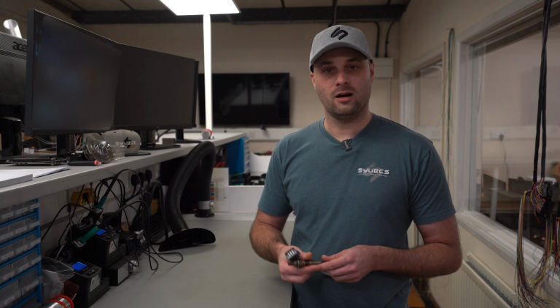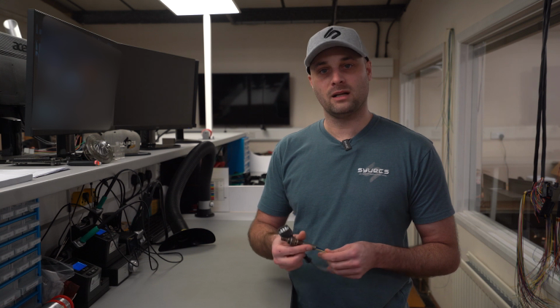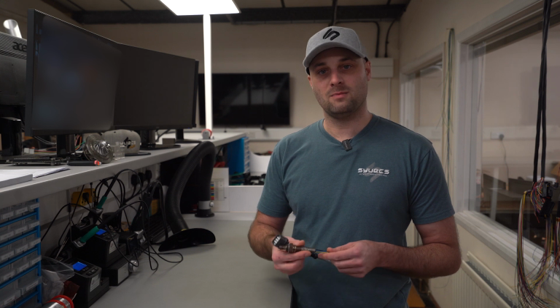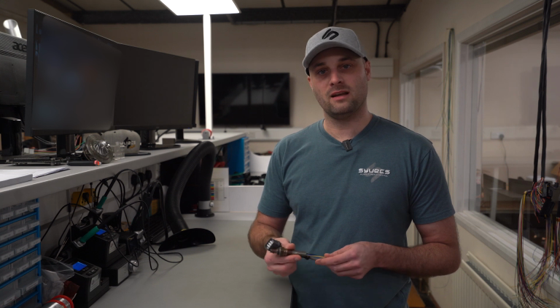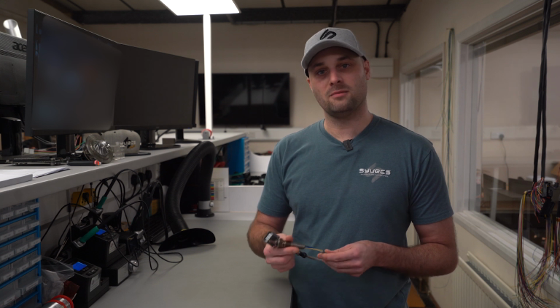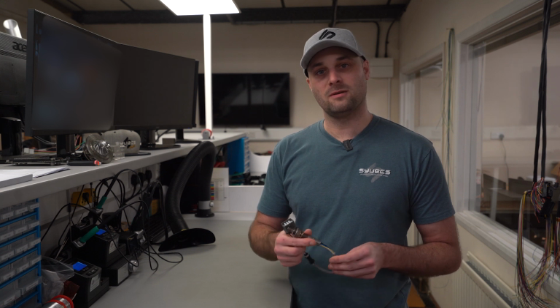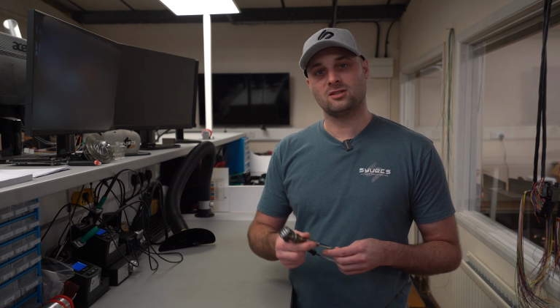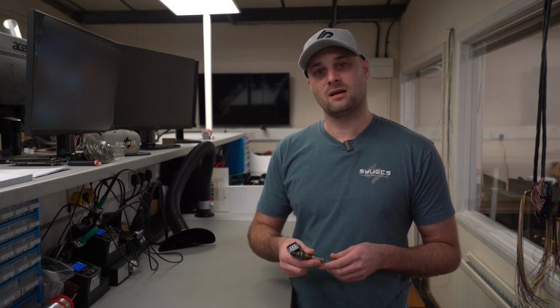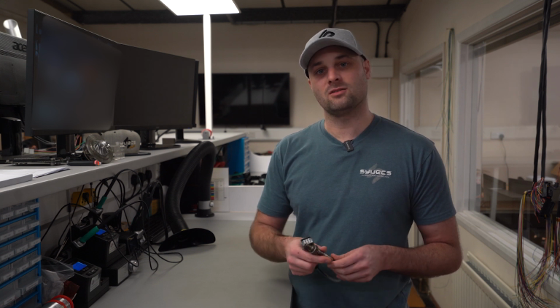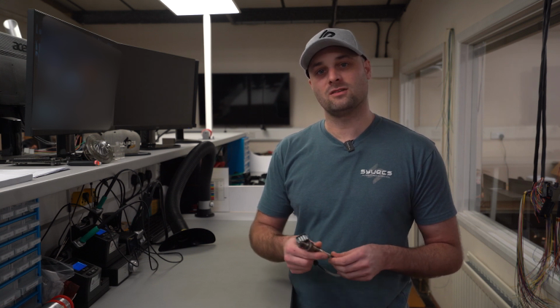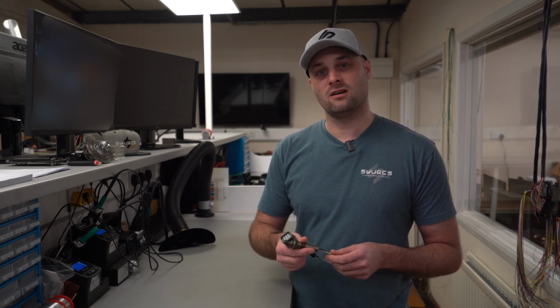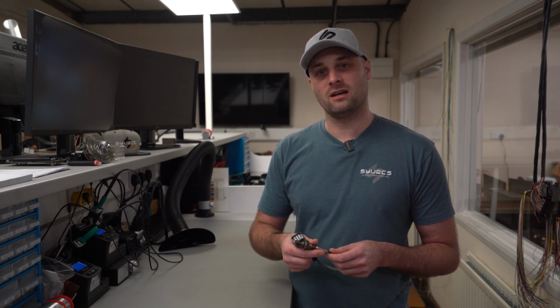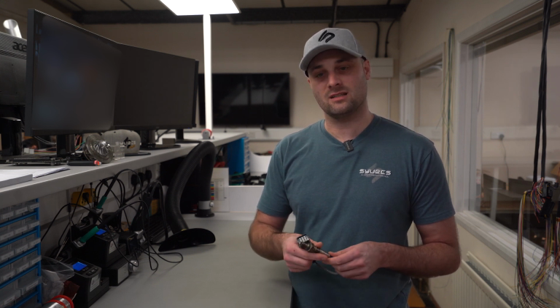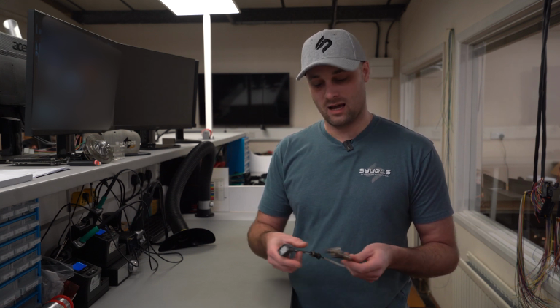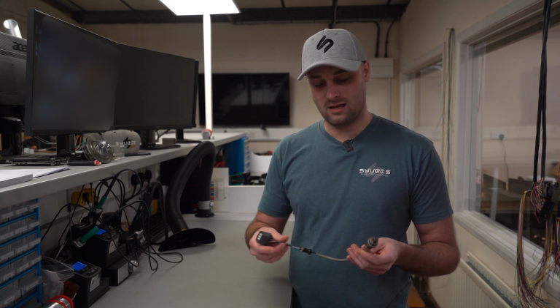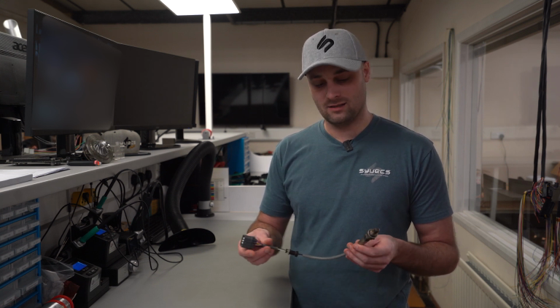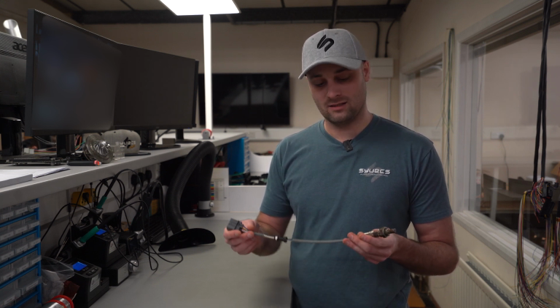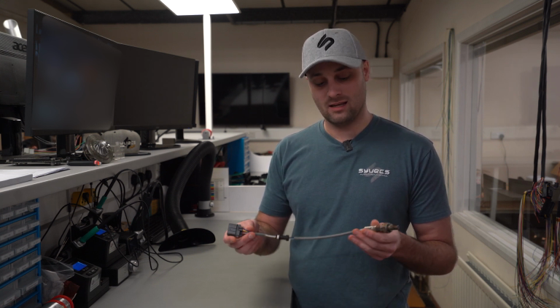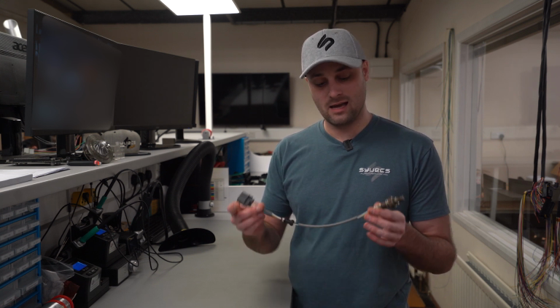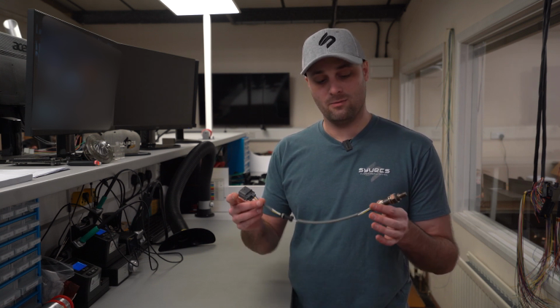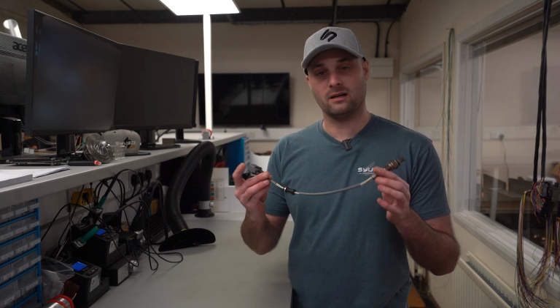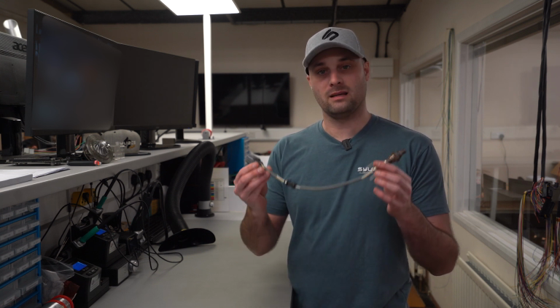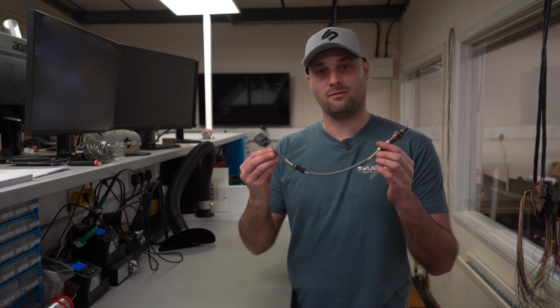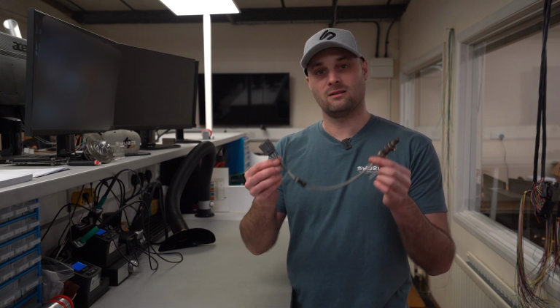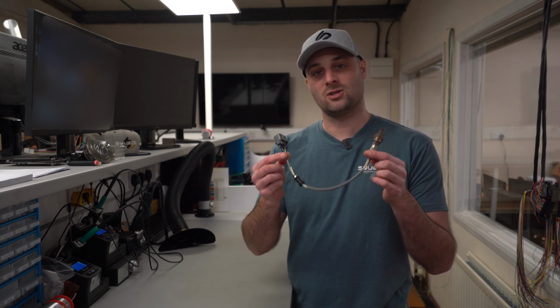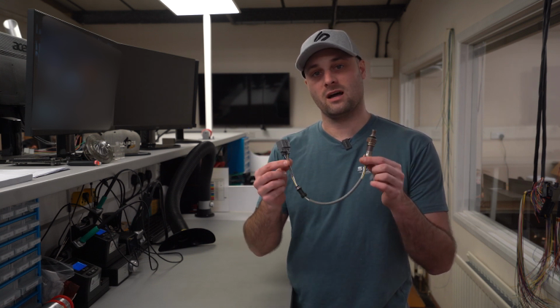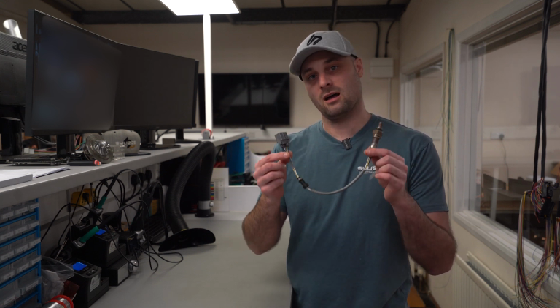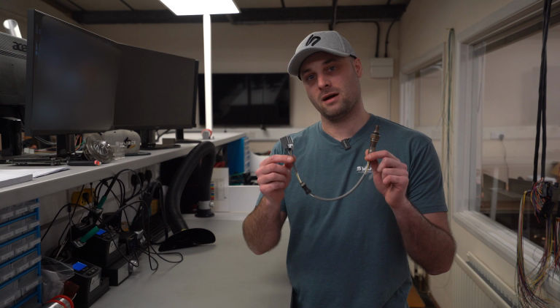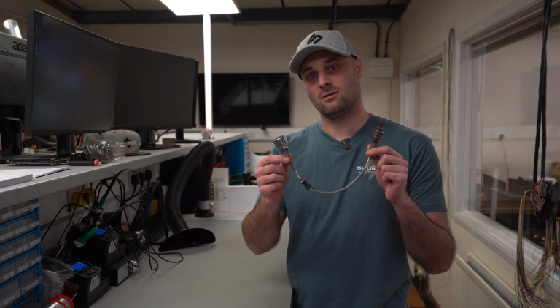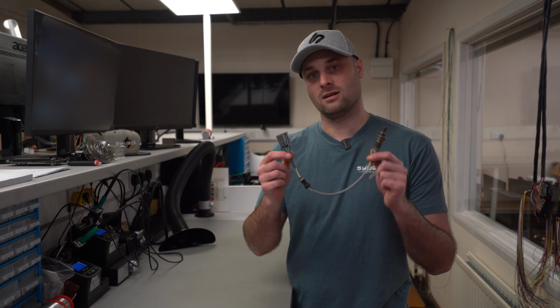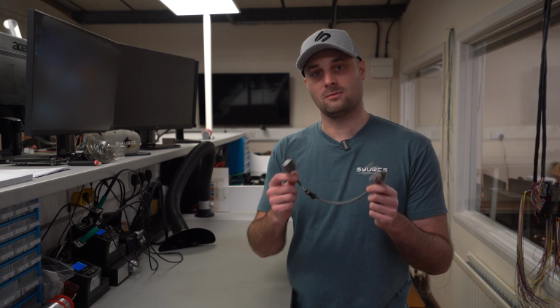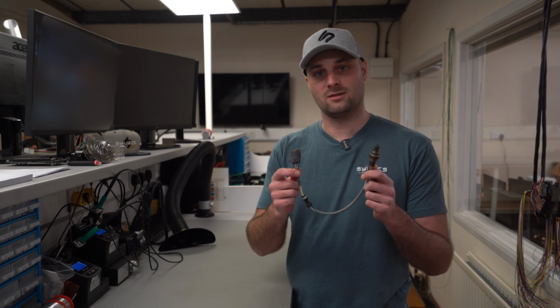Hi, my name is Ben. I'm the production manager for Cyvex and today we're going to be having a little chat about Lambdas.